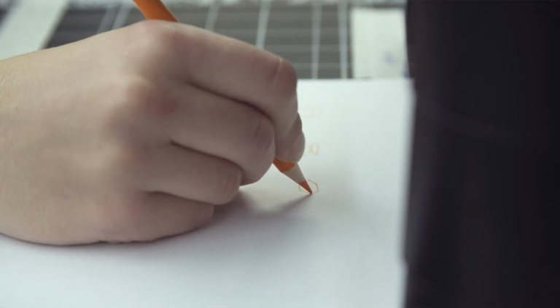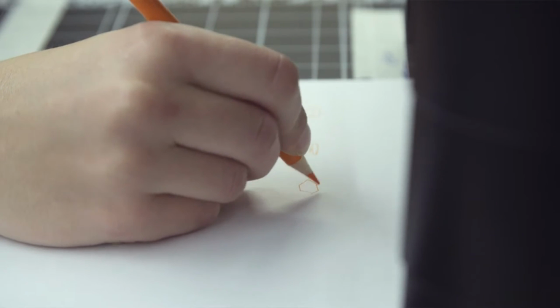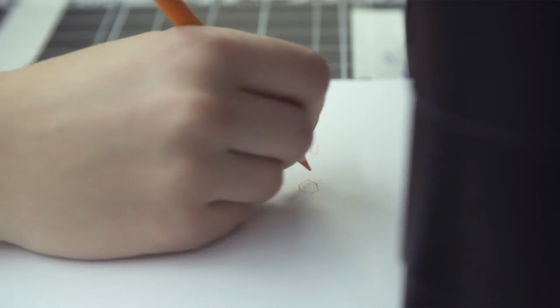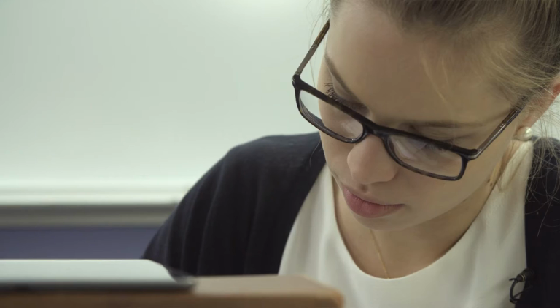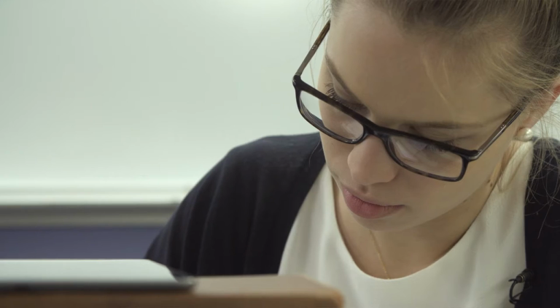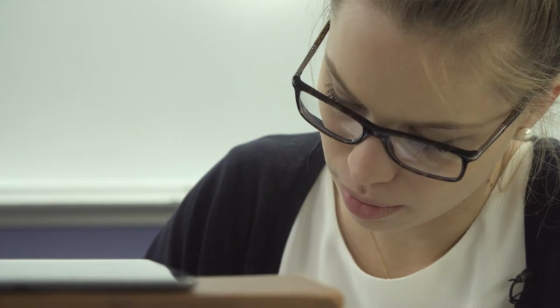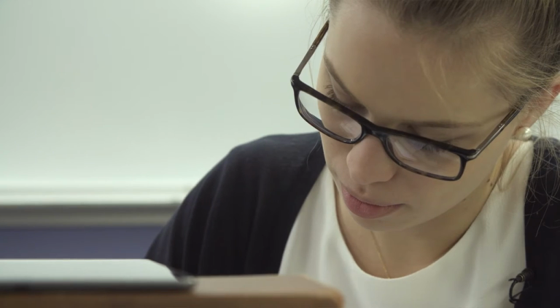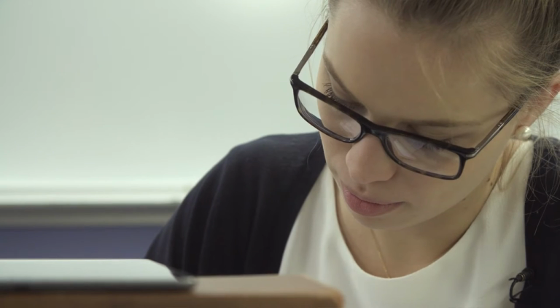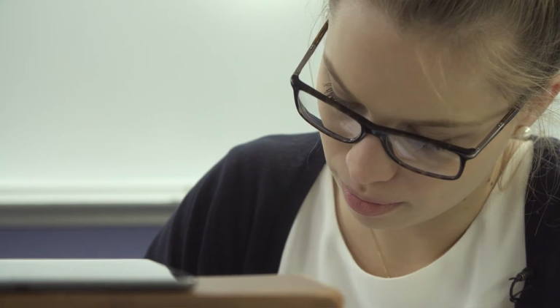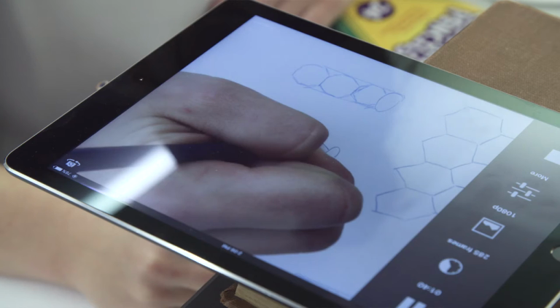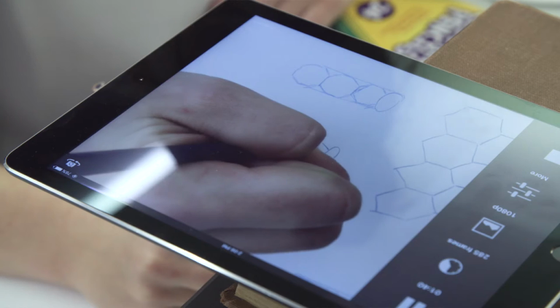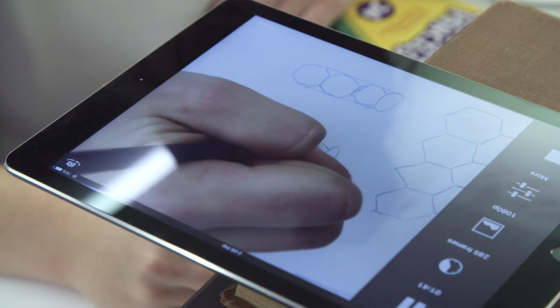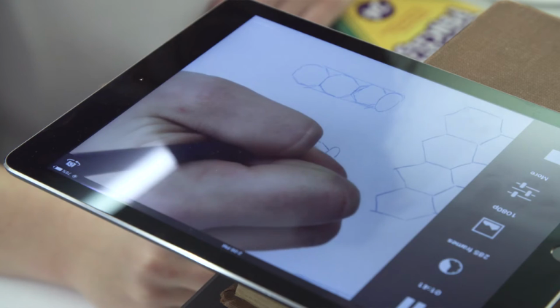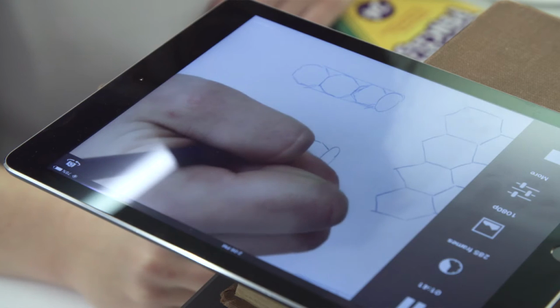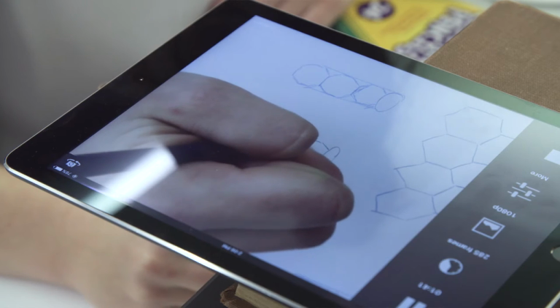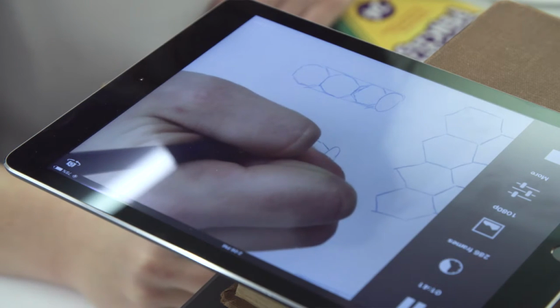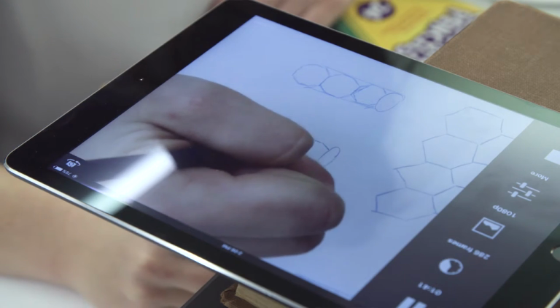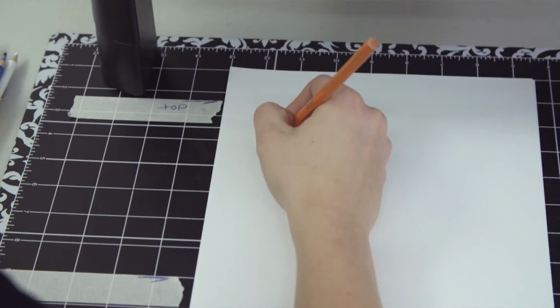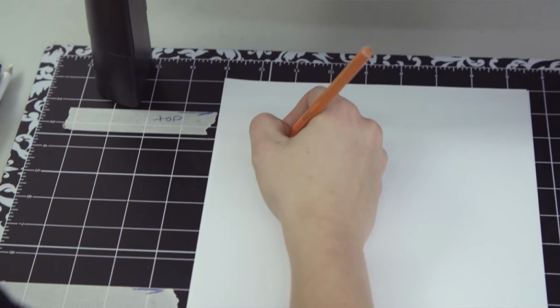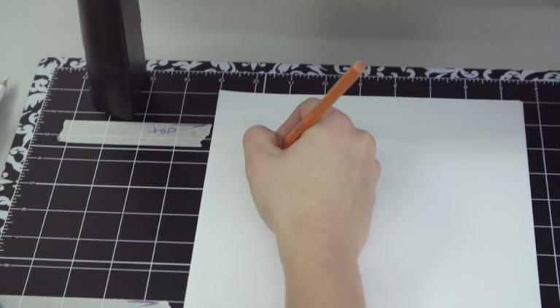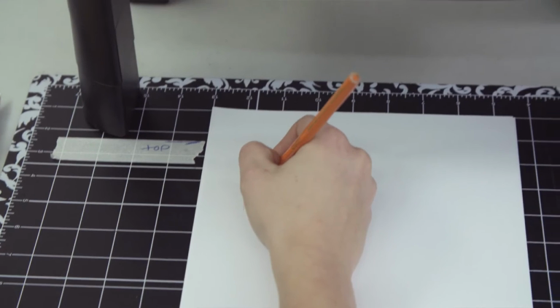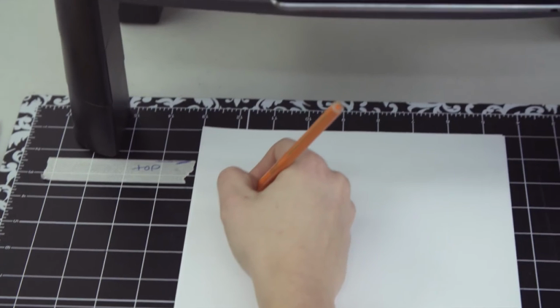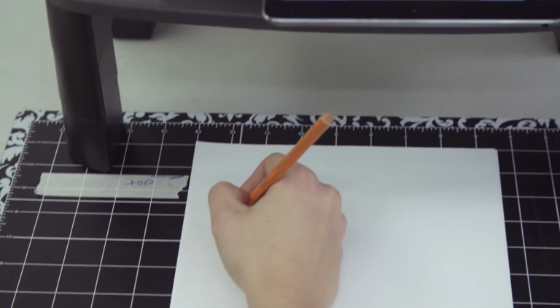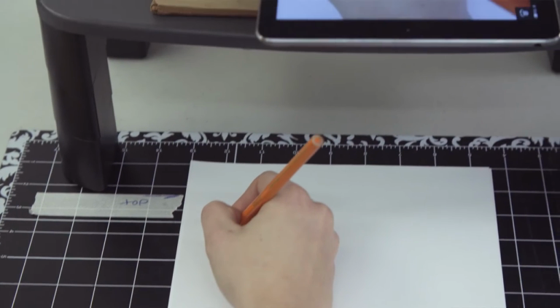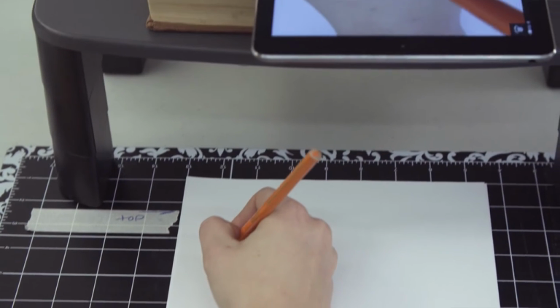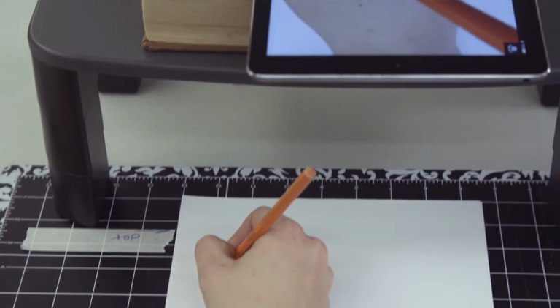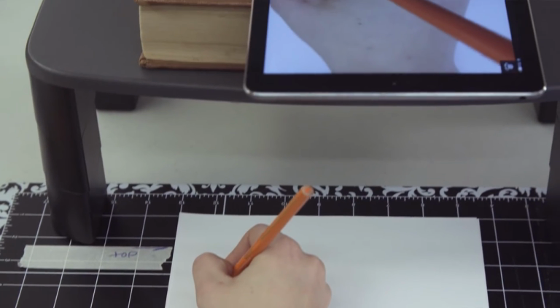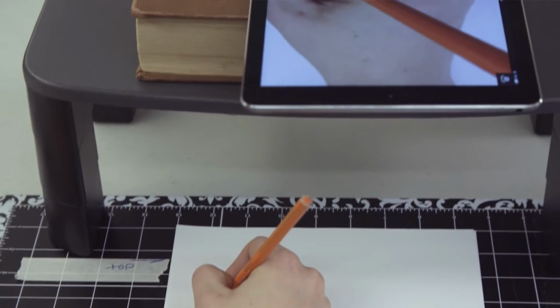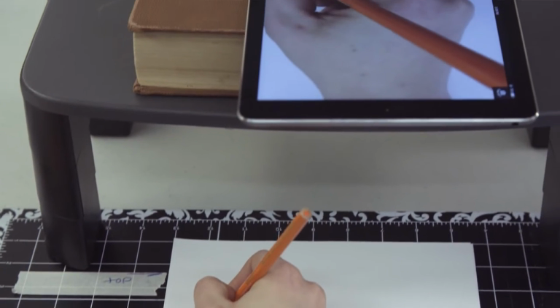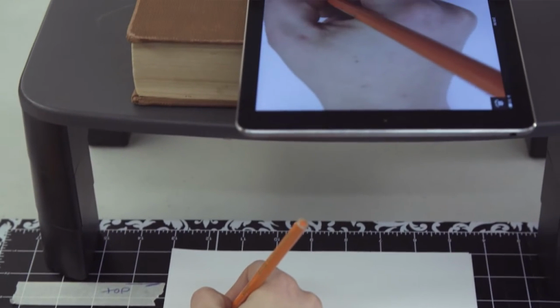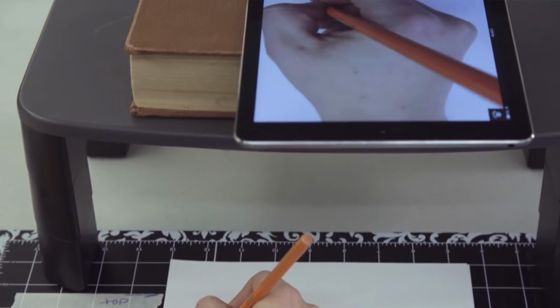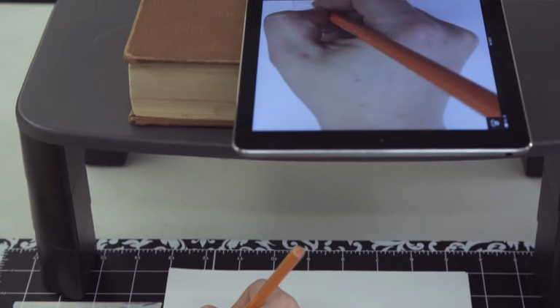Our group chose the Lapset one because we thought it would be best to portray our subject with pictures and our voices.